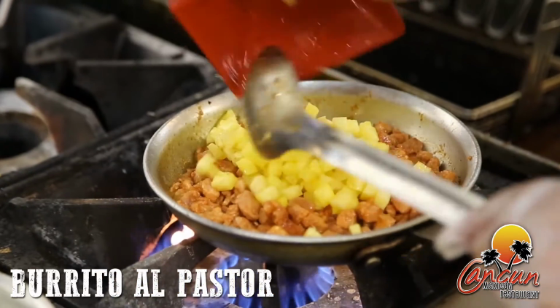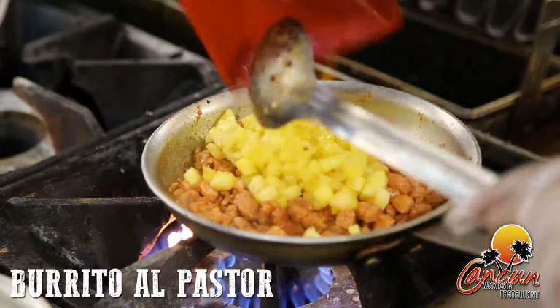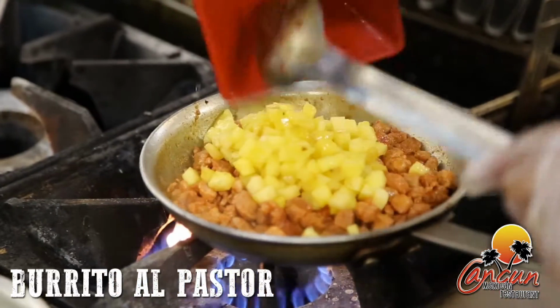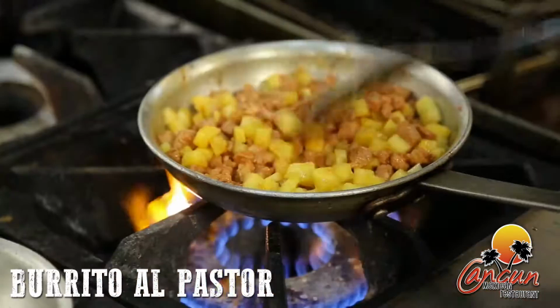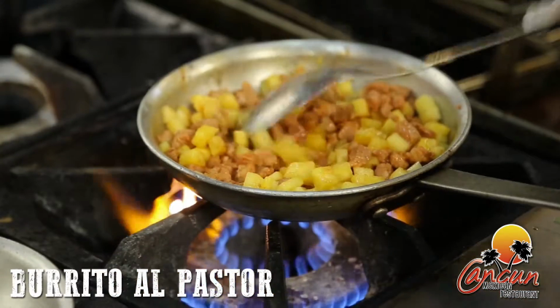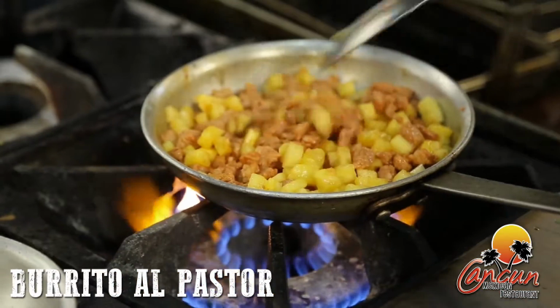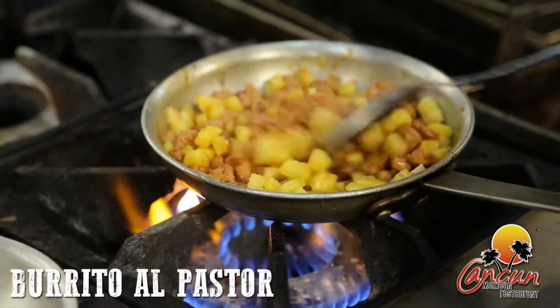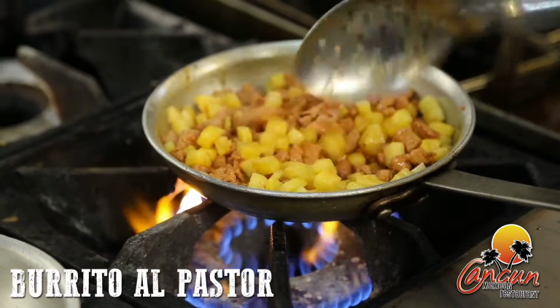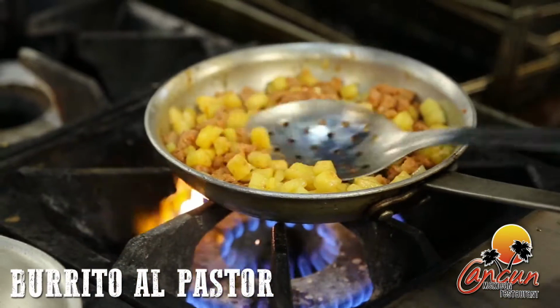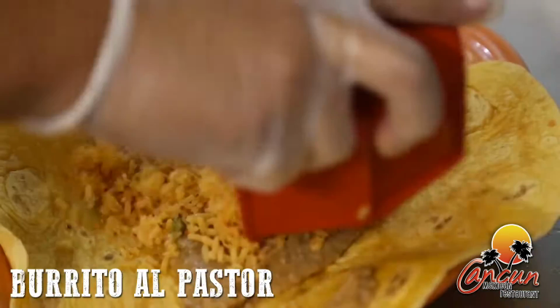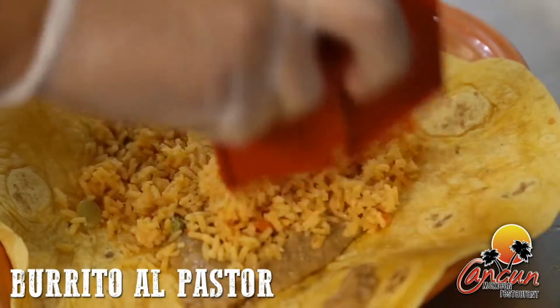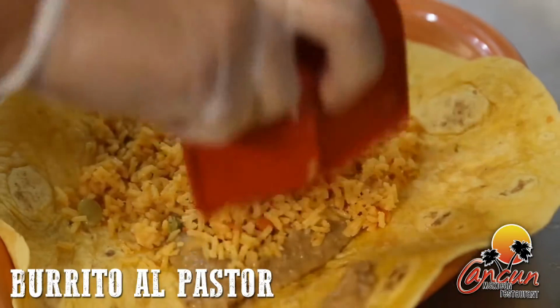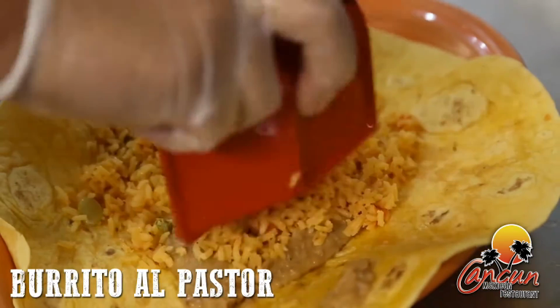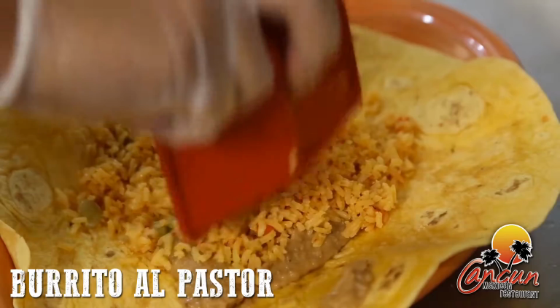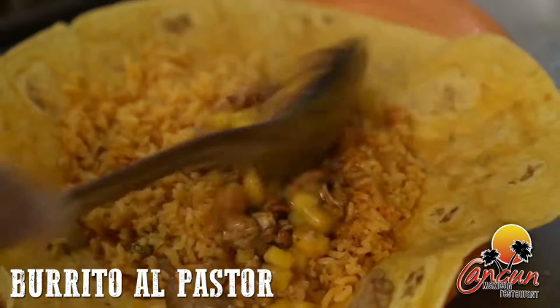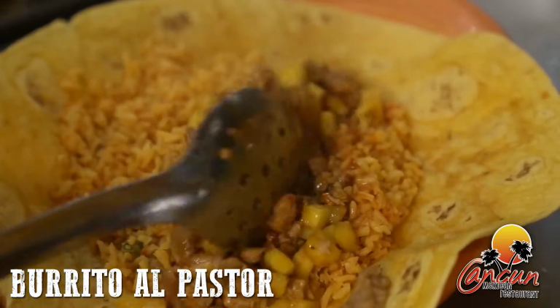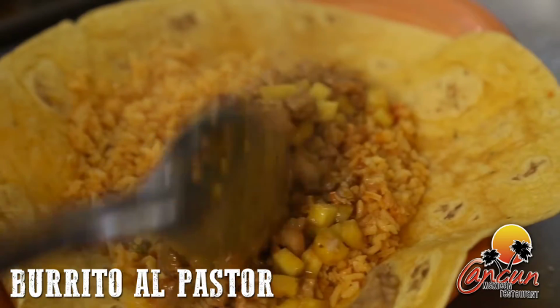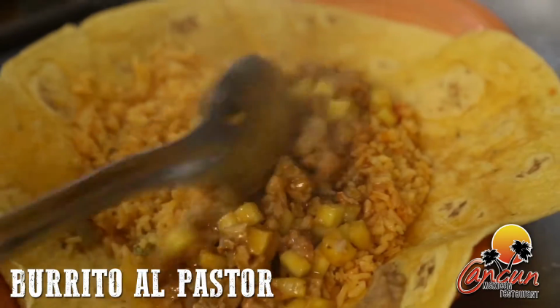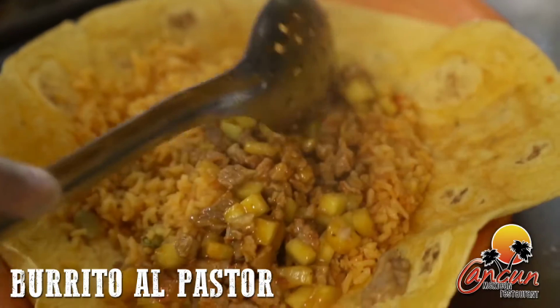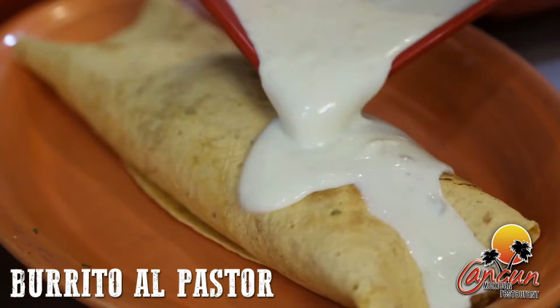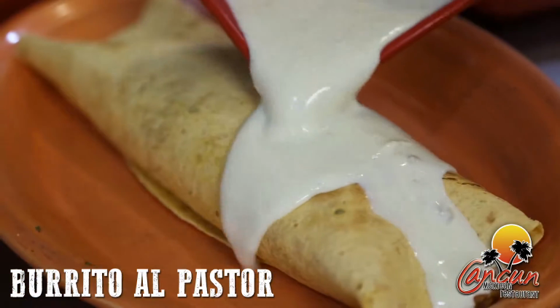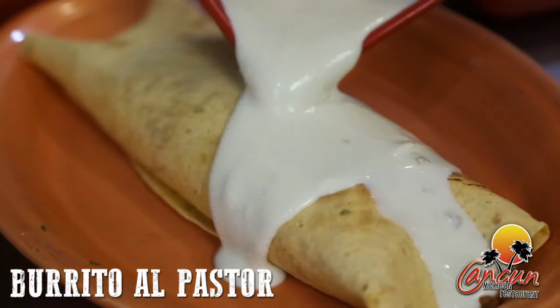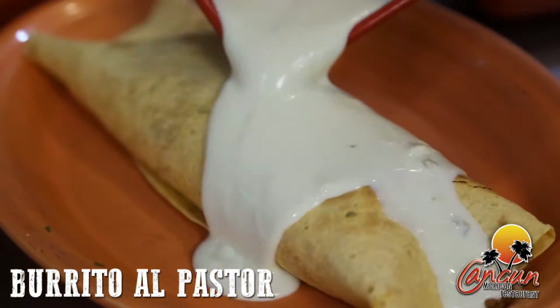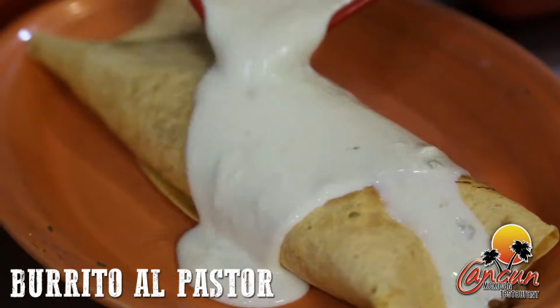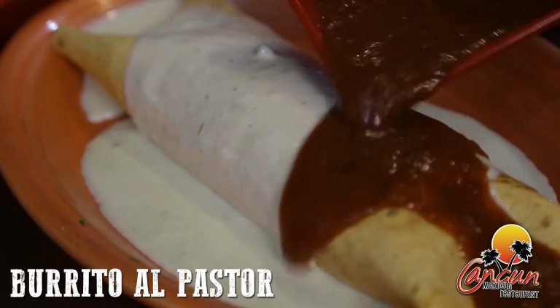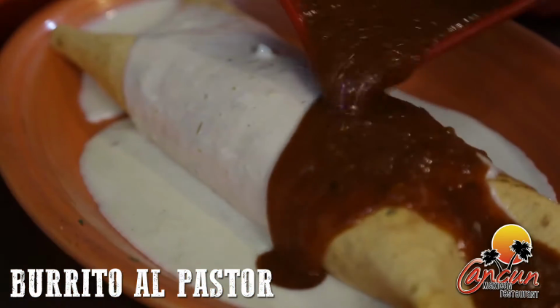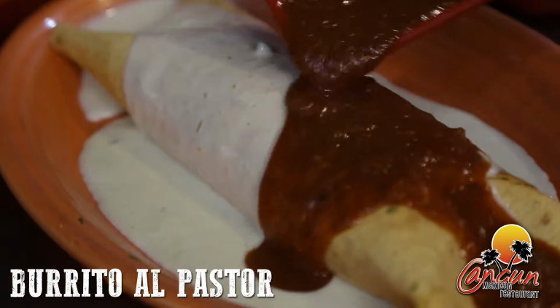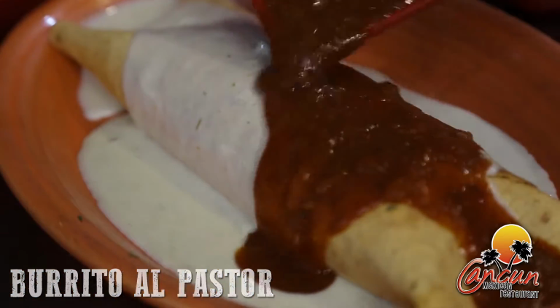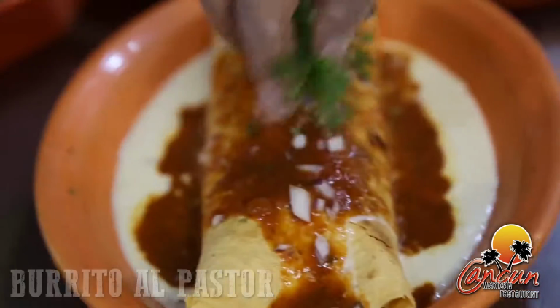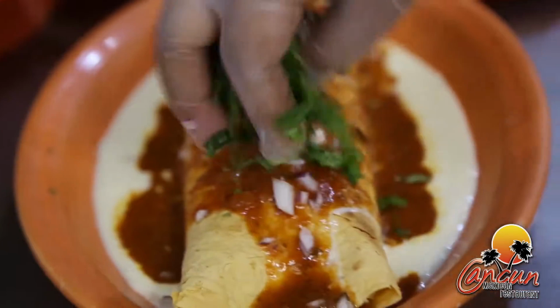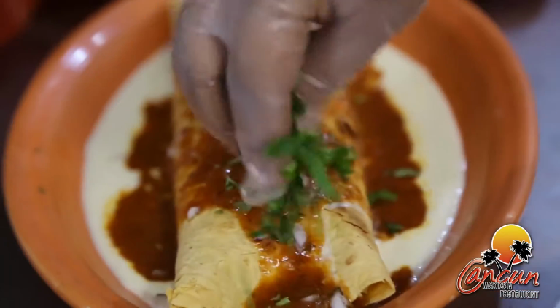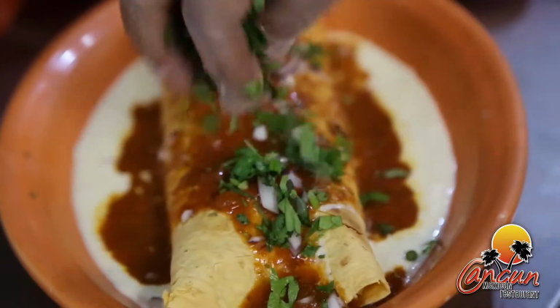It's made with marinated pork, rice, beans, and fresh pineapple topped with queso sauce and red sauce.